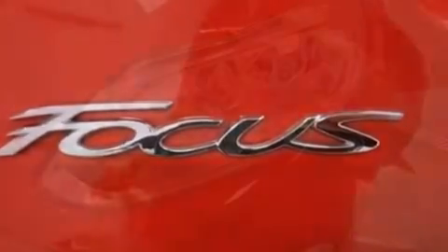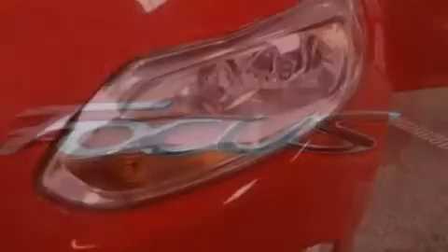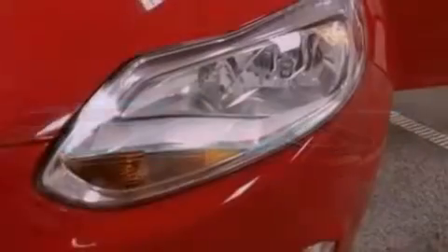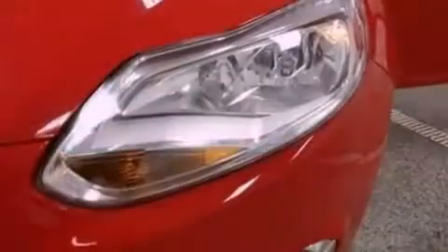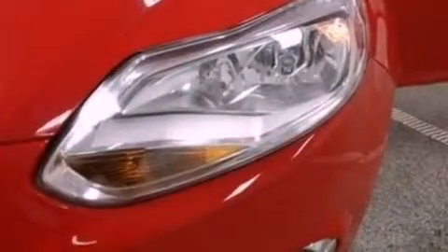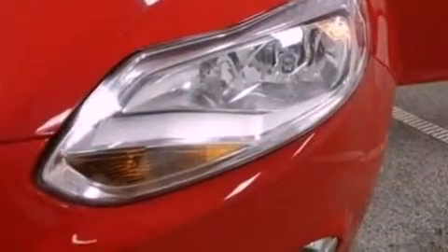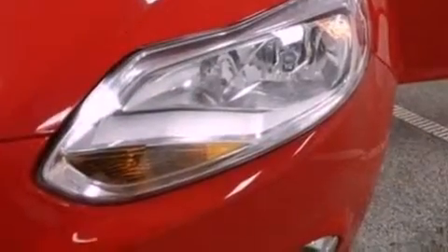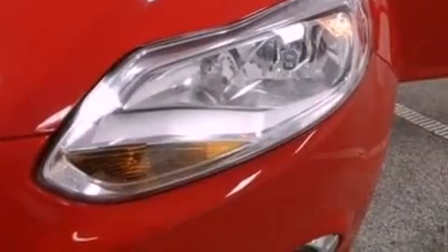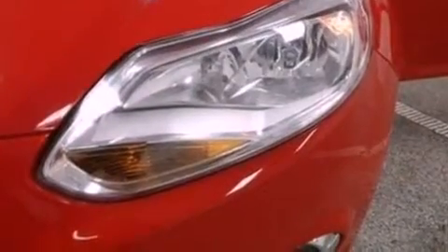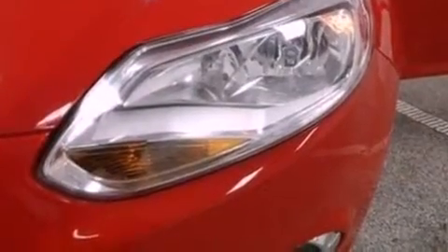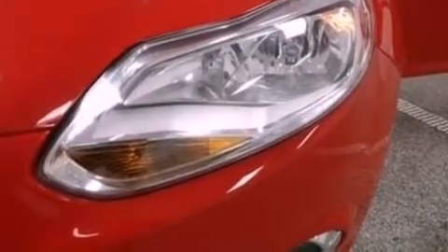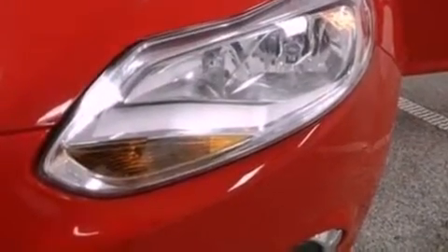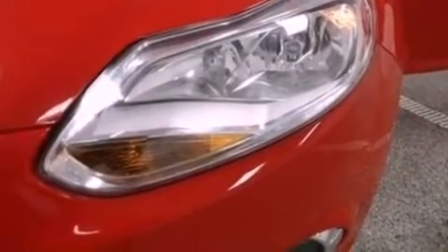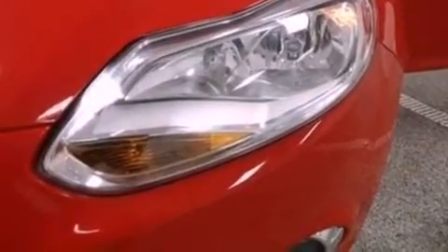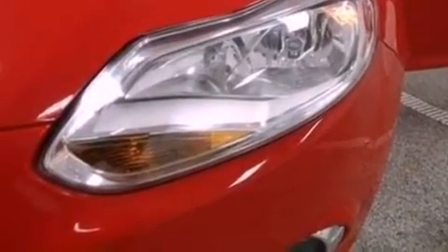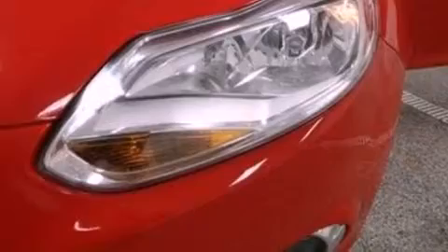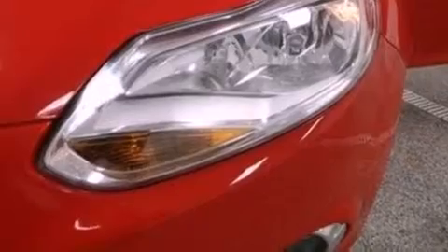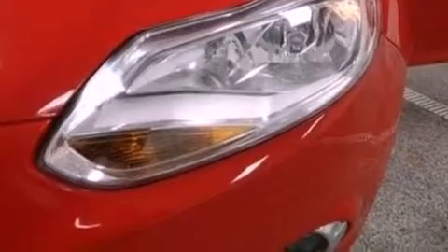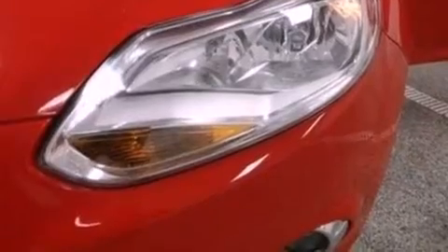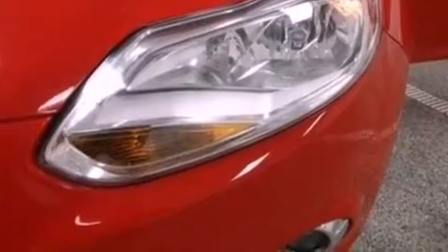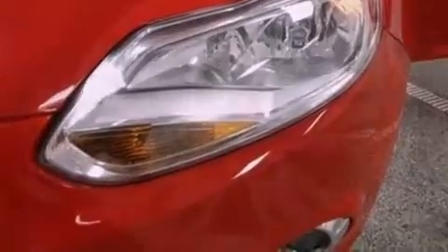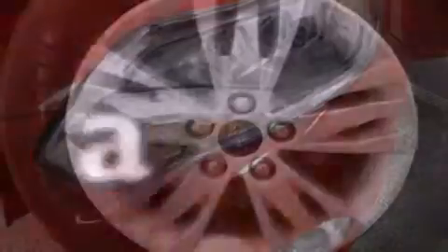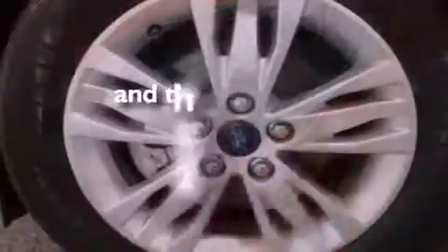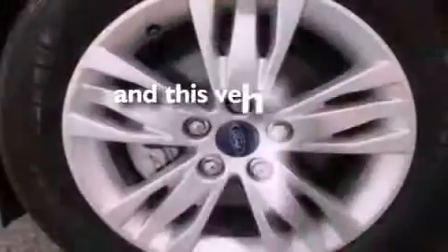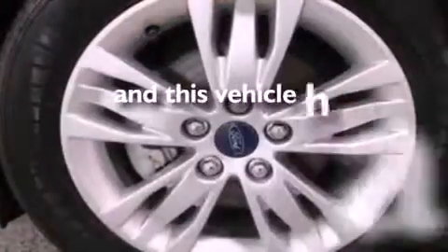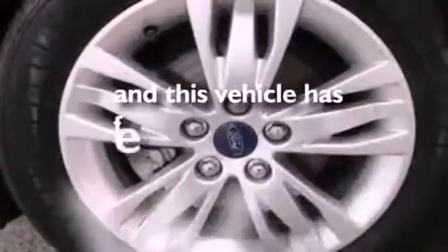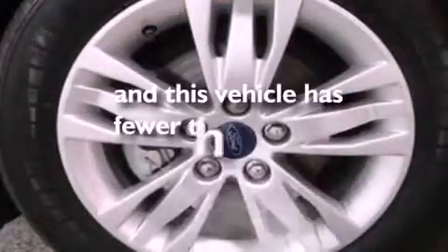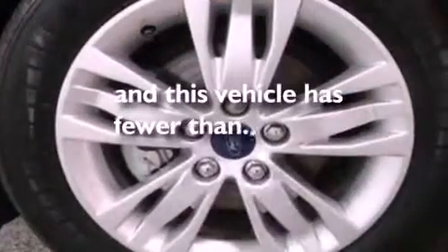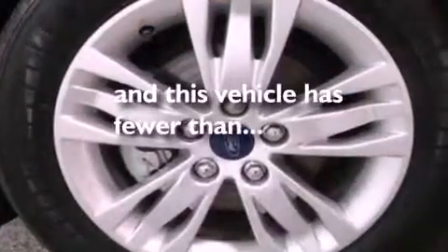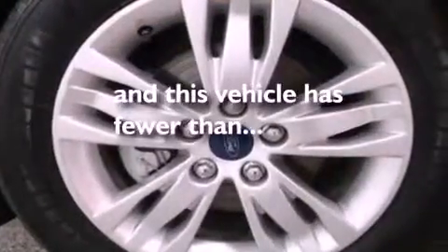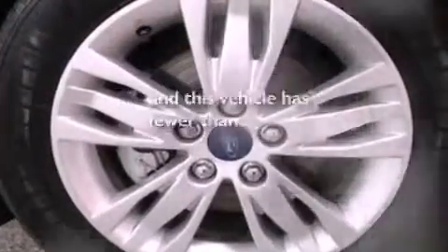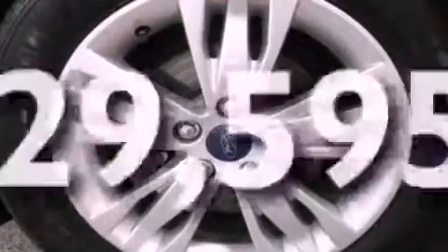Also included are a rear spoiler, dusk-sensing headlights, a keyless entry system, and this vehicle has fewer than 30,000 miles on the odometer.